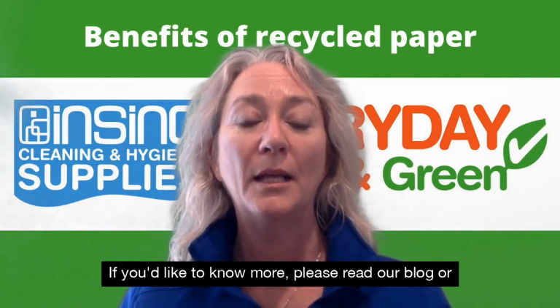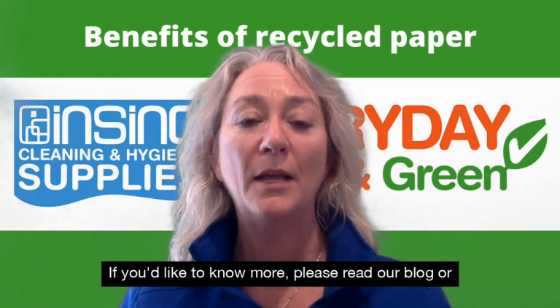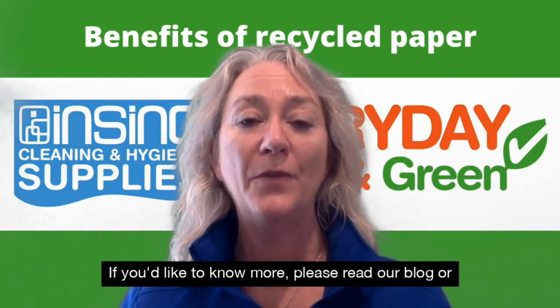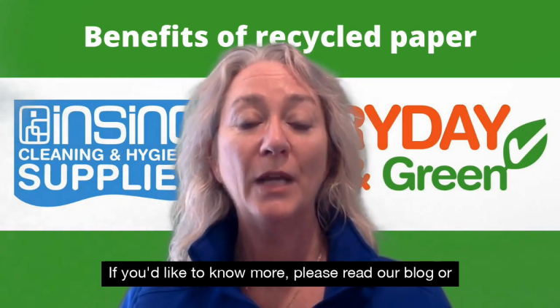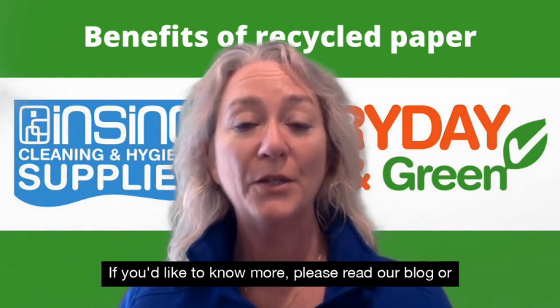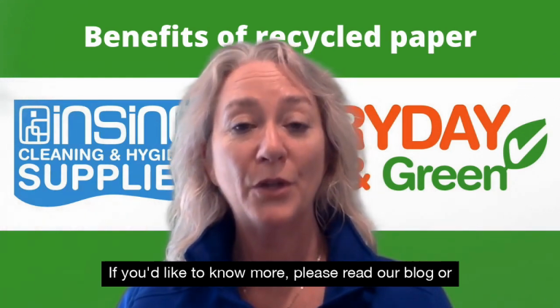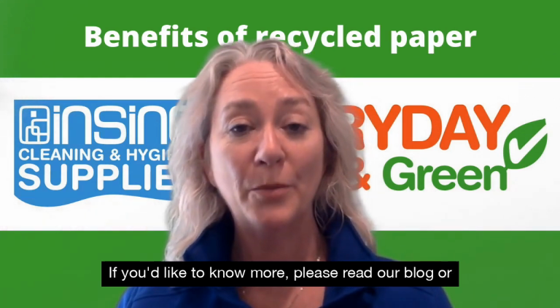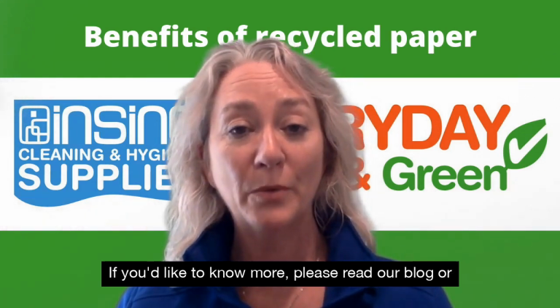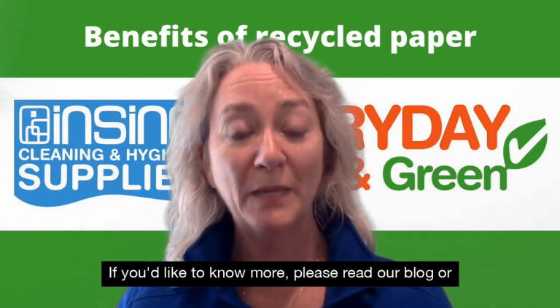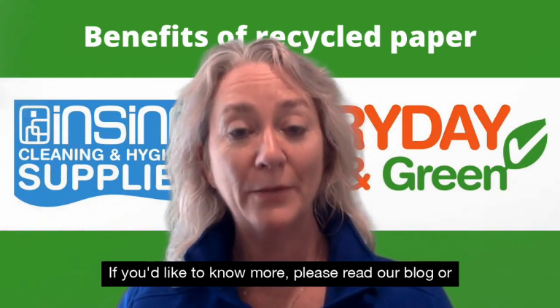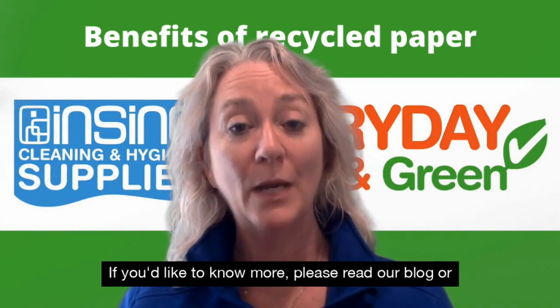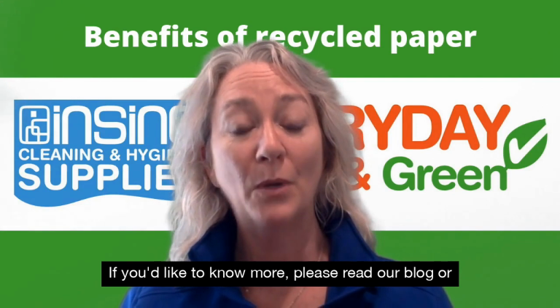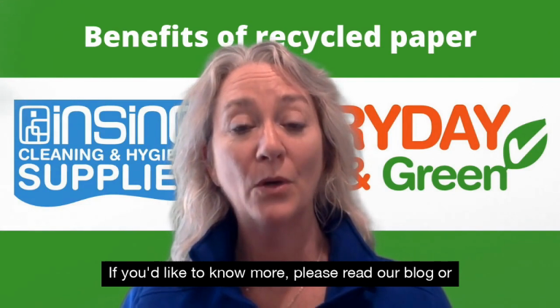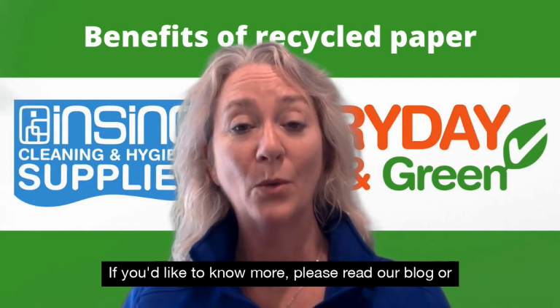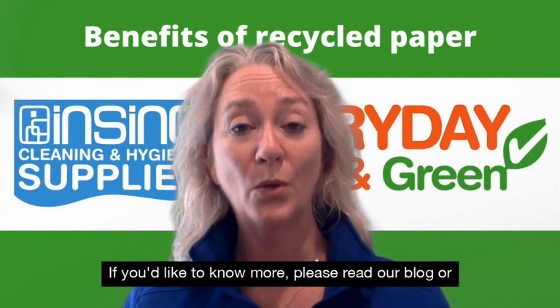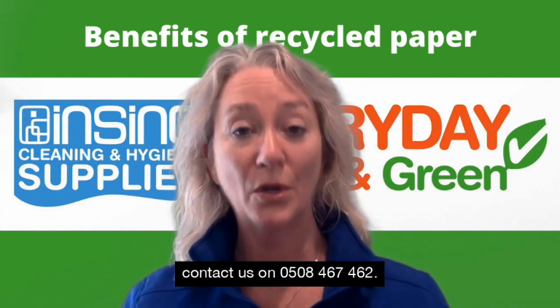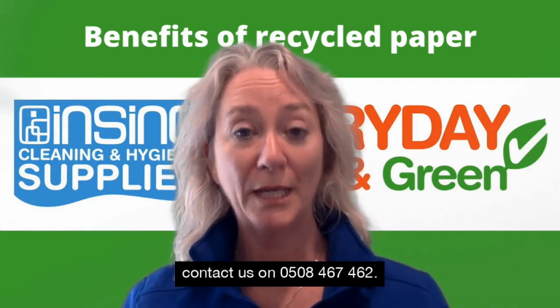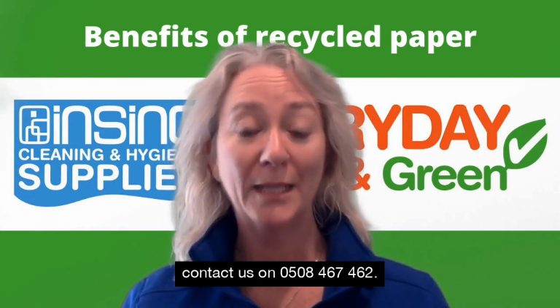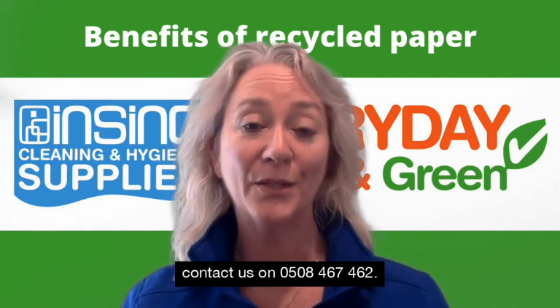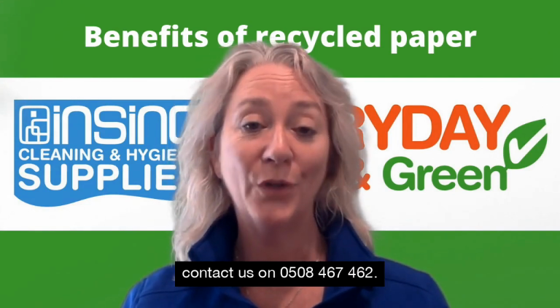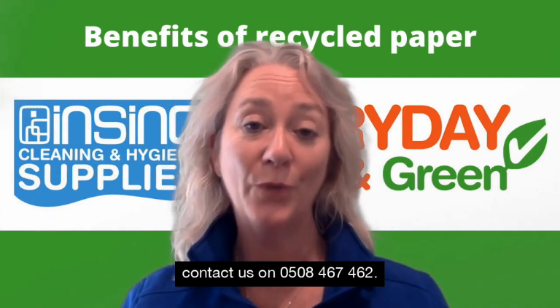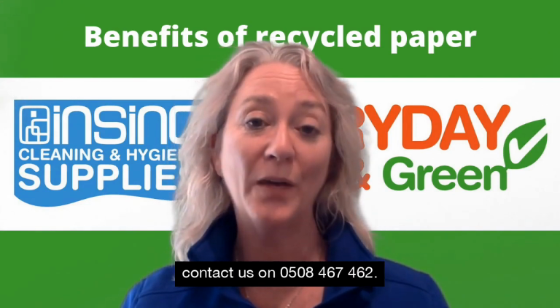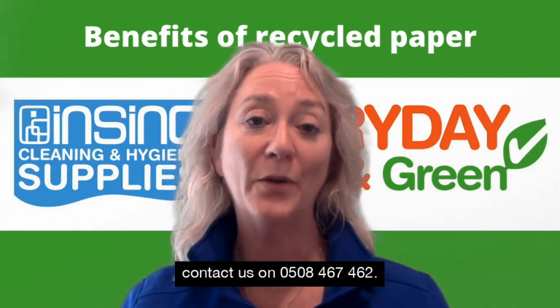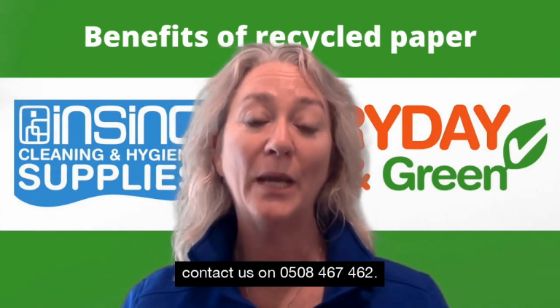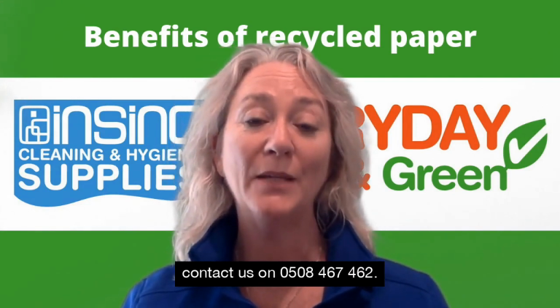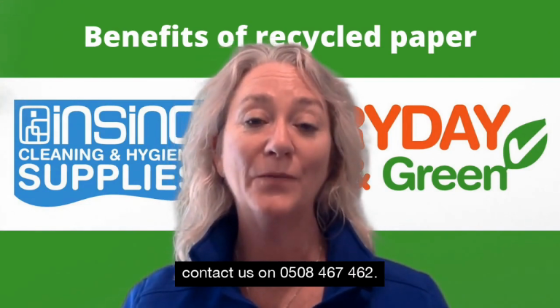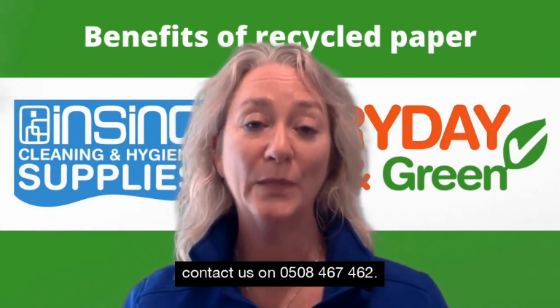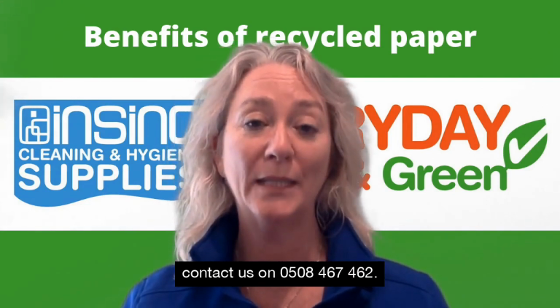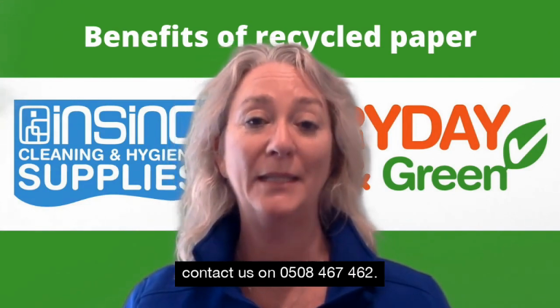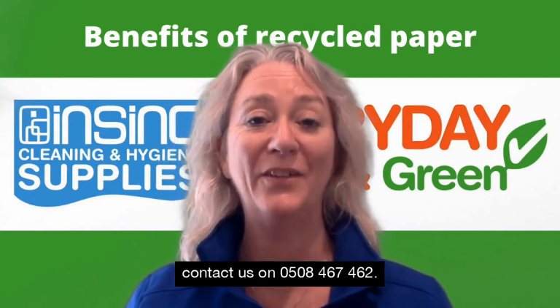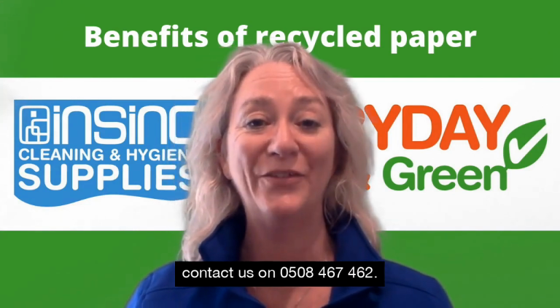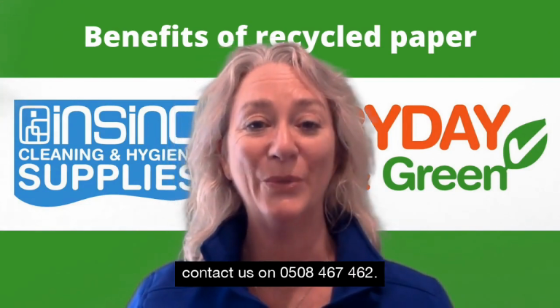If you'd like to know more, please read our blog or contact us on 0508 467 462.